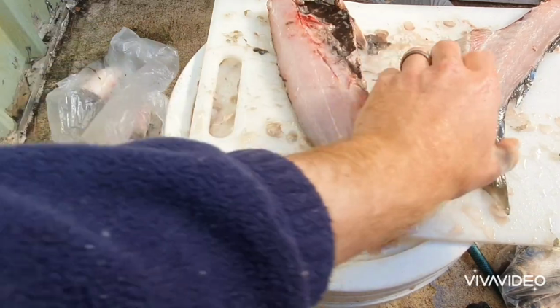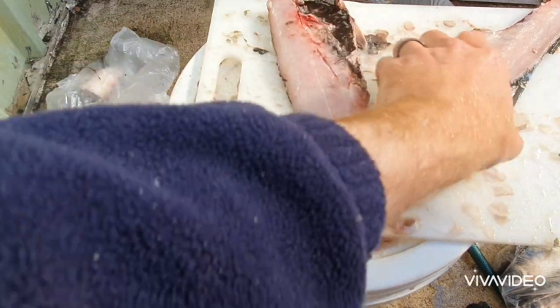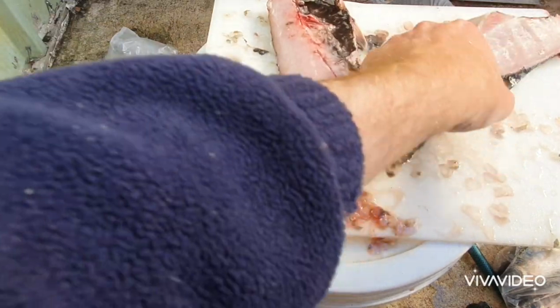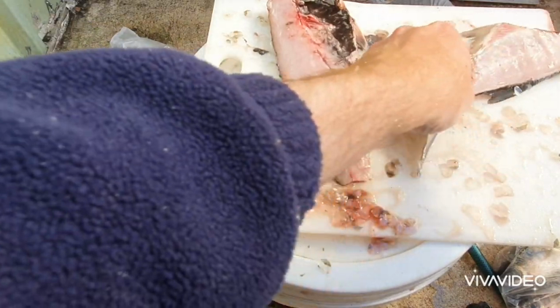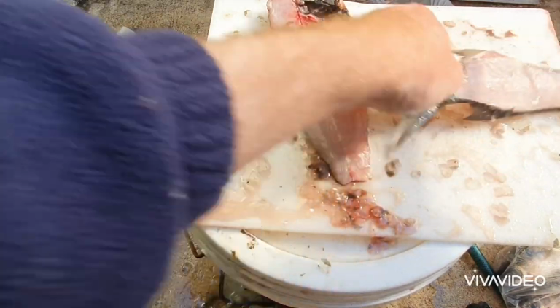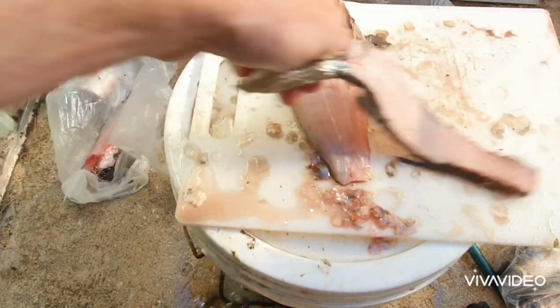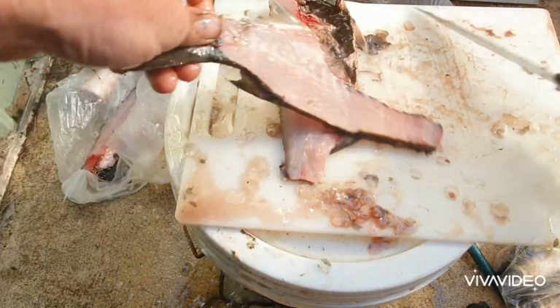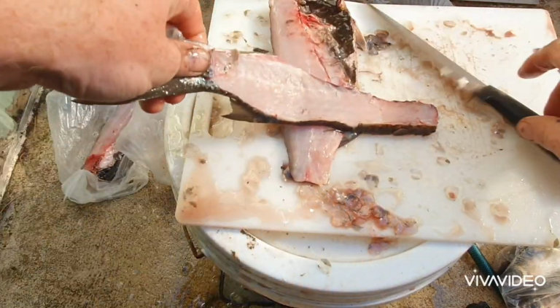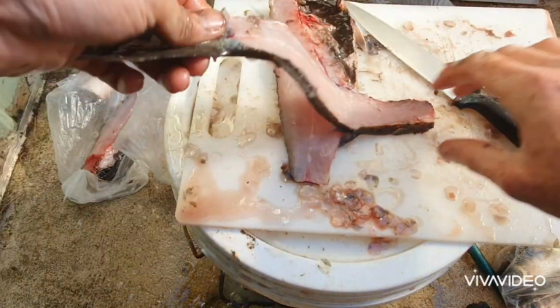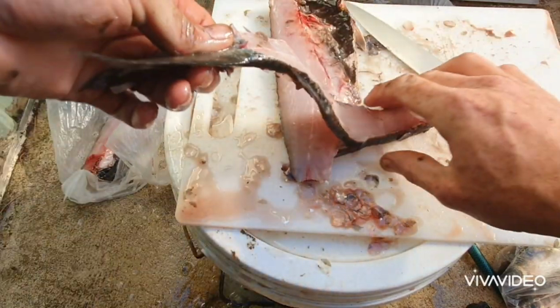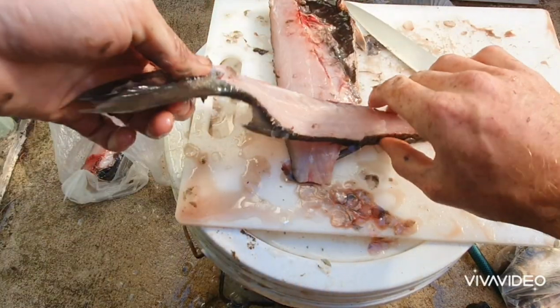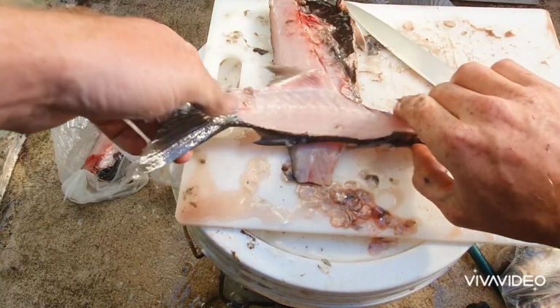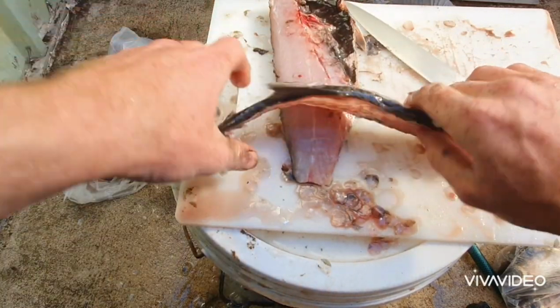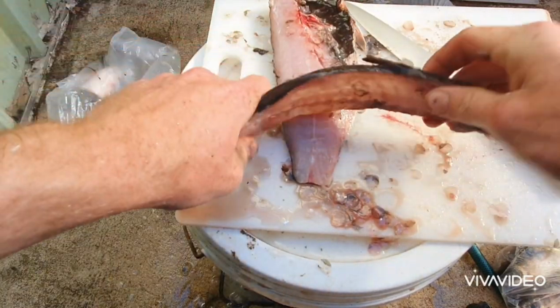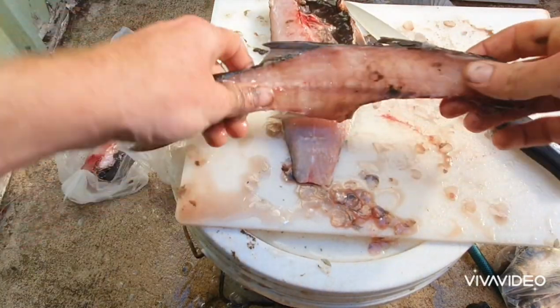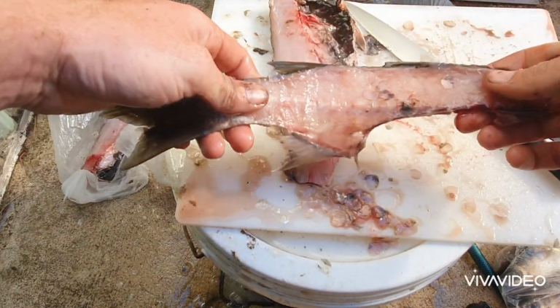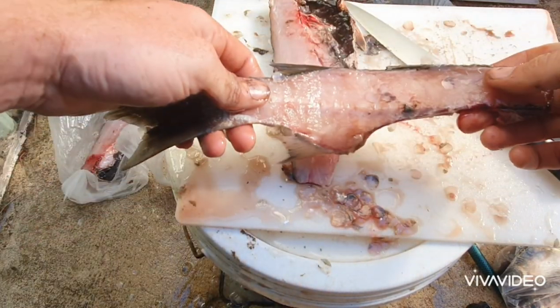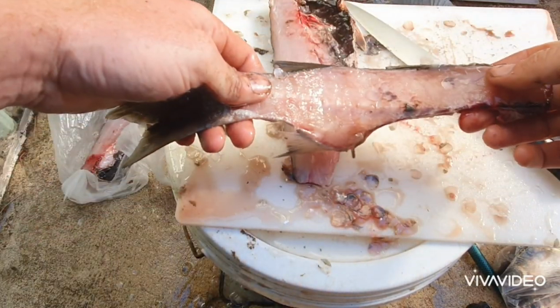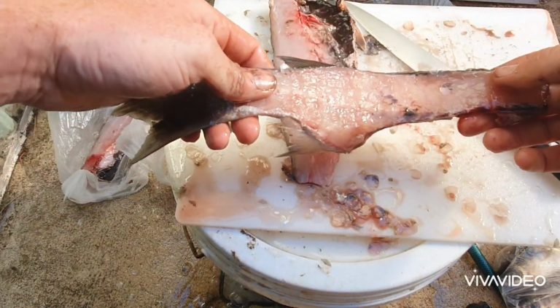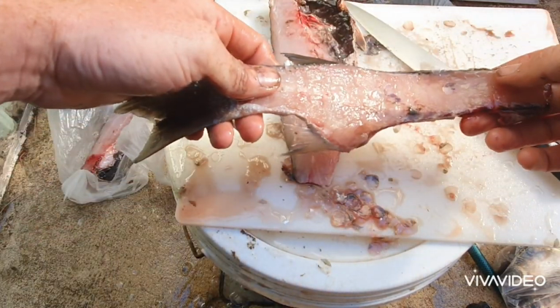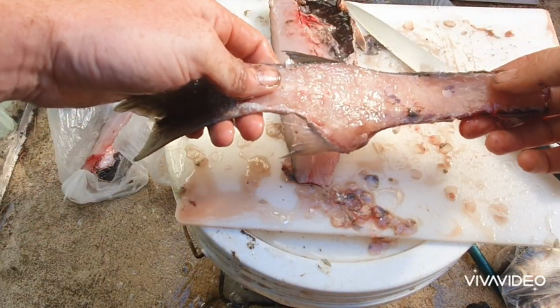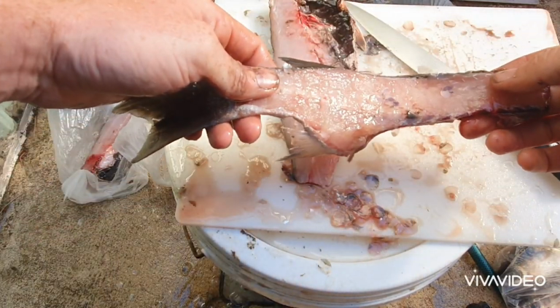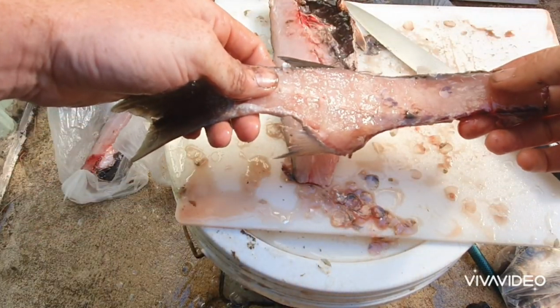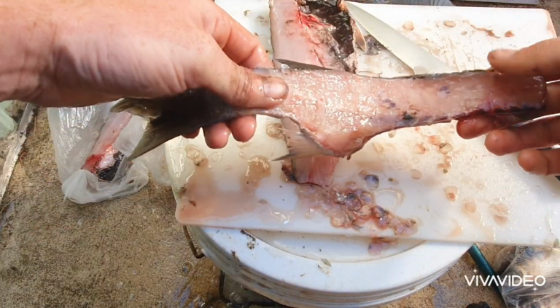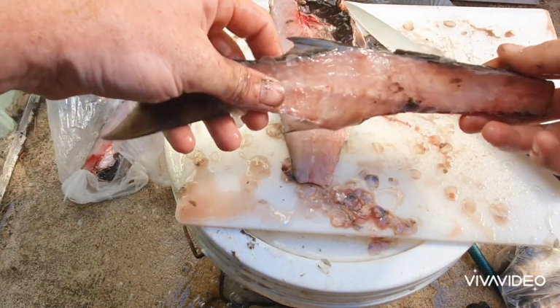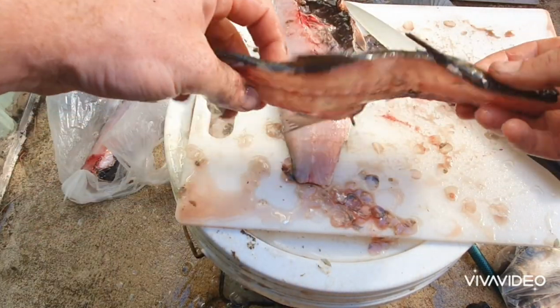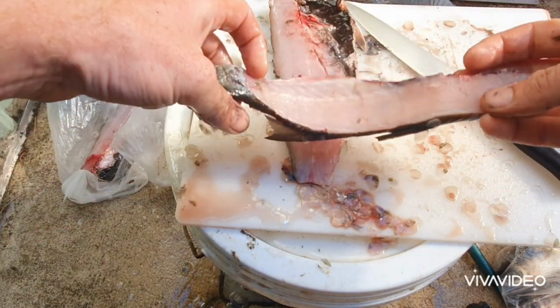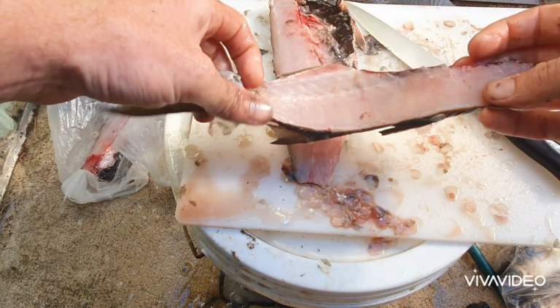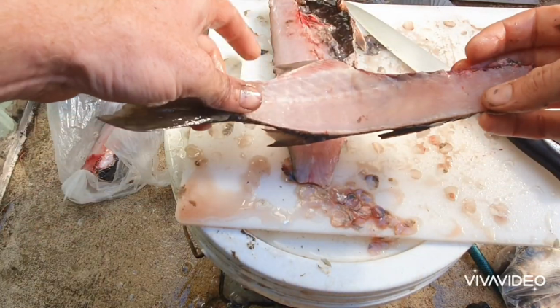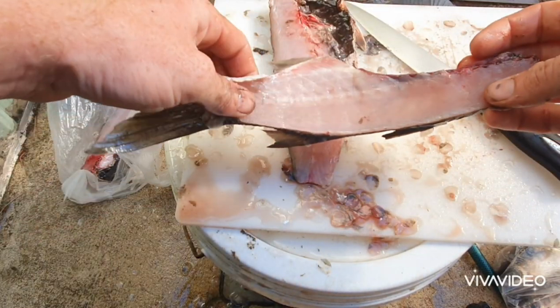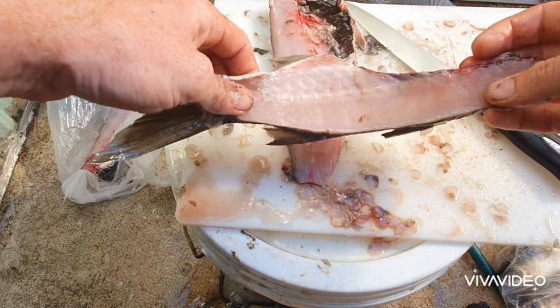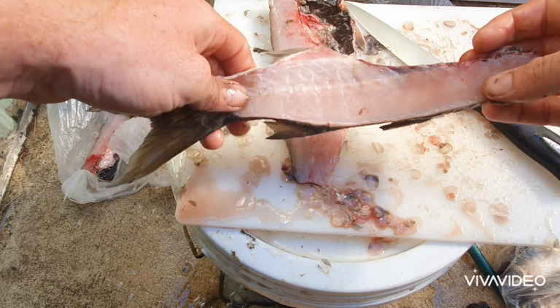These fish frames — the mullet frames — are also great for catching blue swimmer crabs and mud crabs as well.